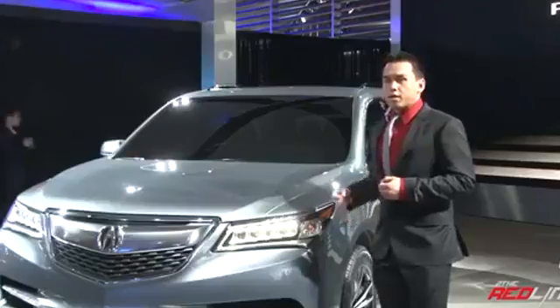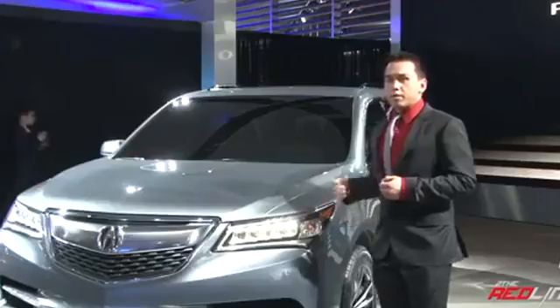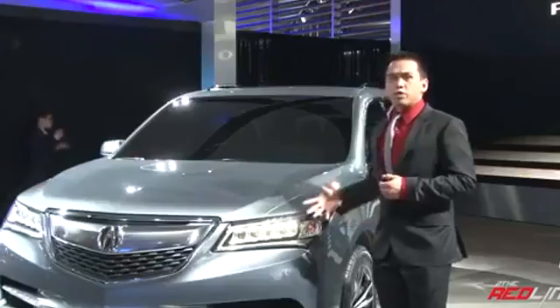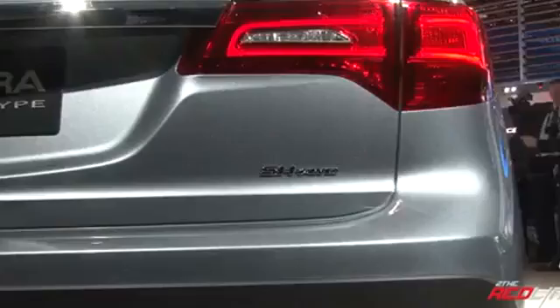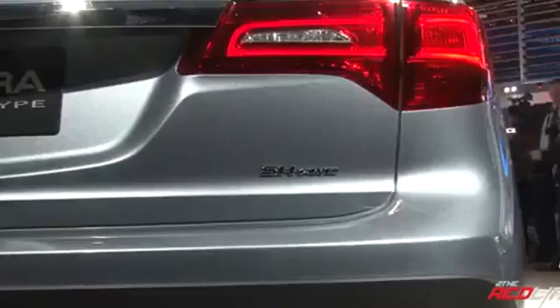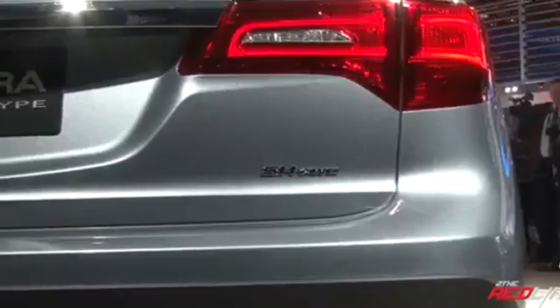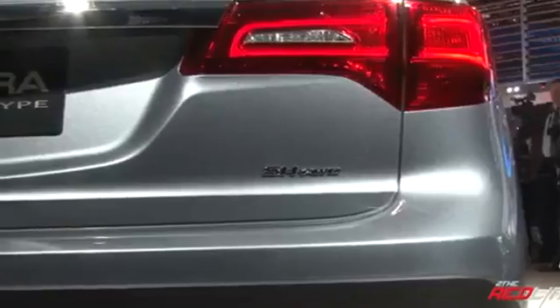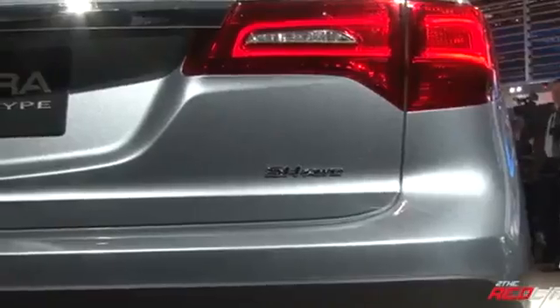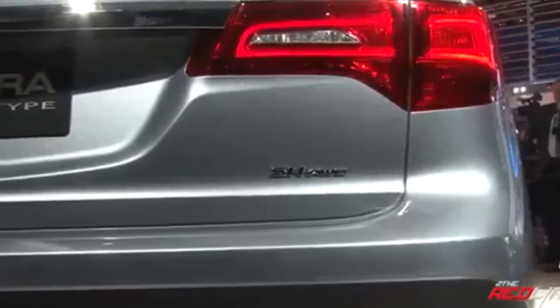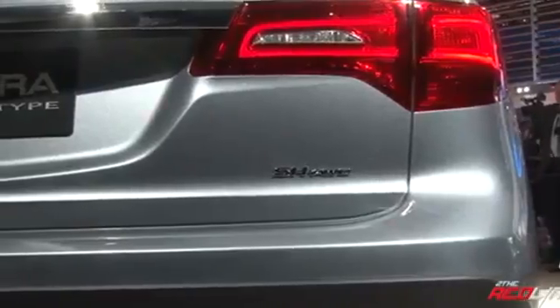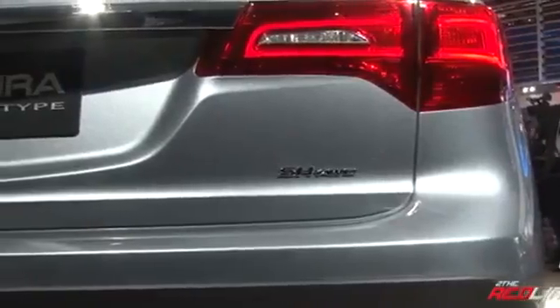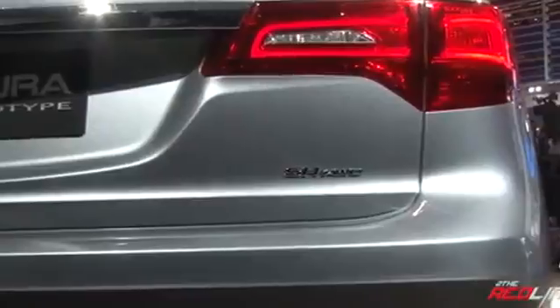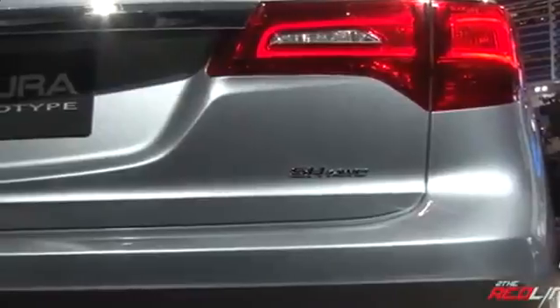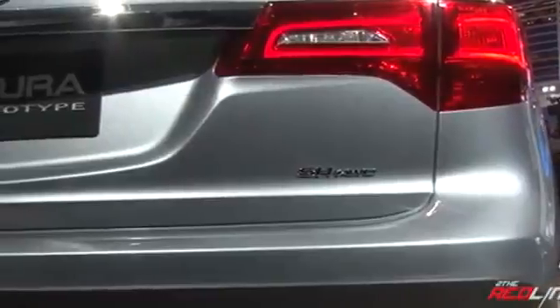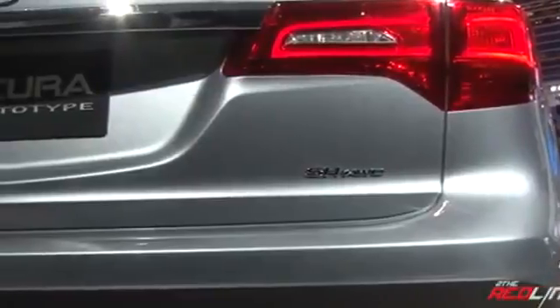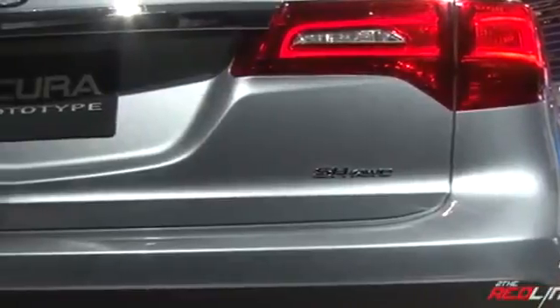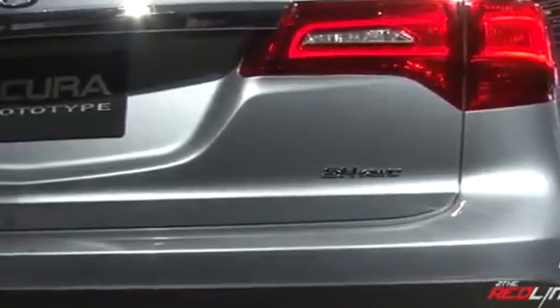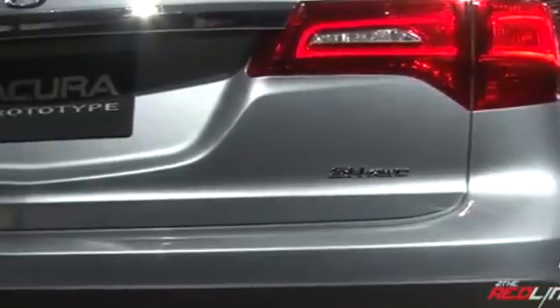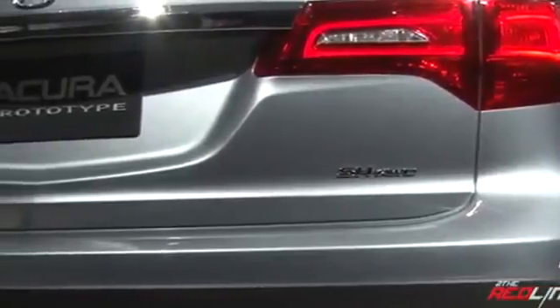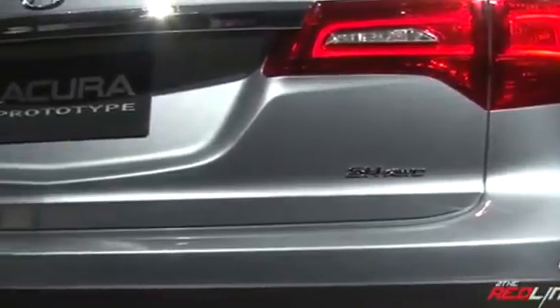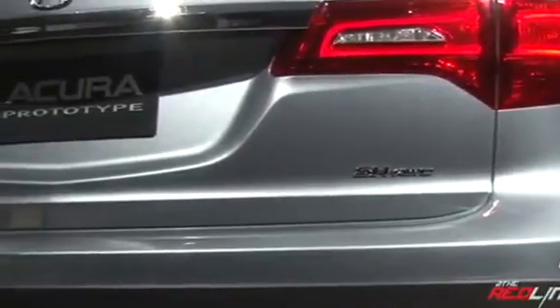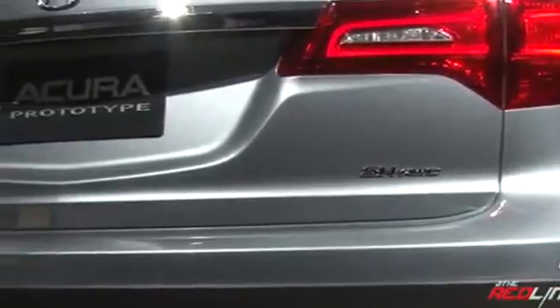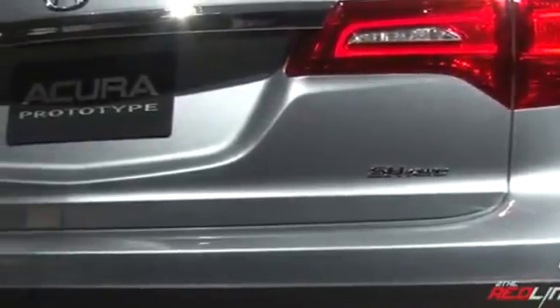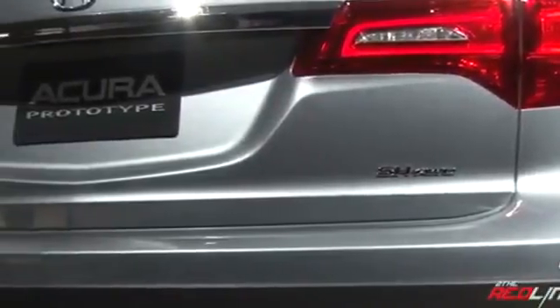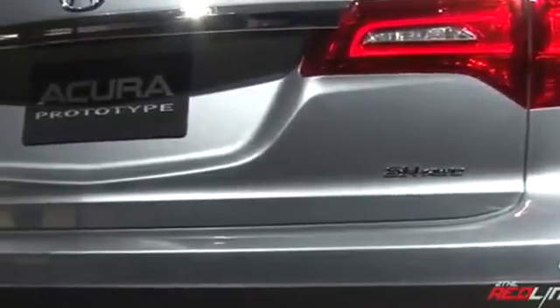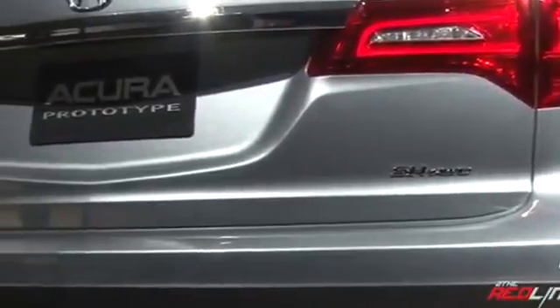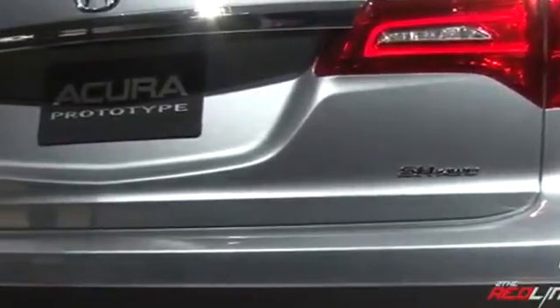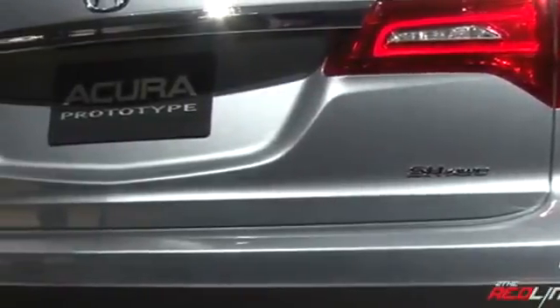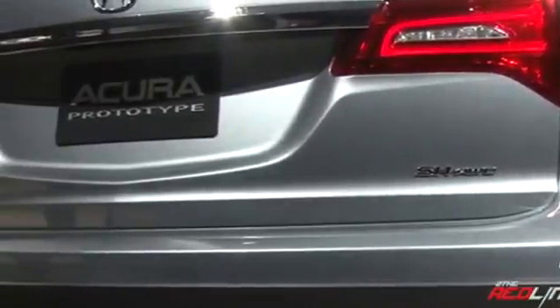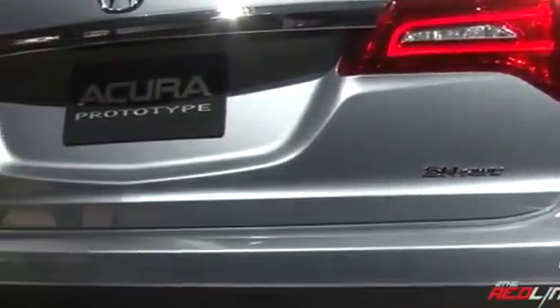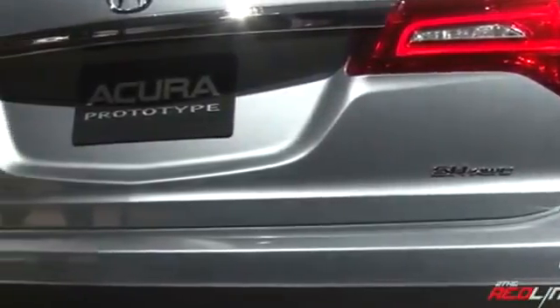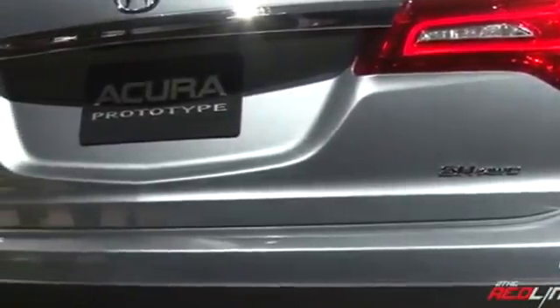Coming to the rear of the vehicle, you actually see styling elements from Audi's Q7. Not a bad vehicle to copy from.